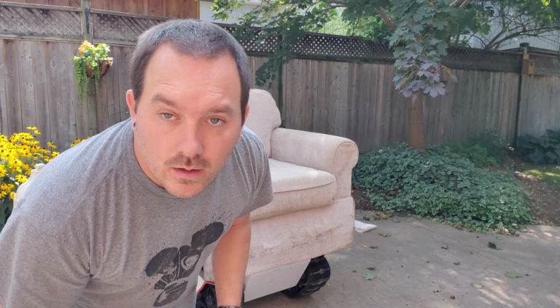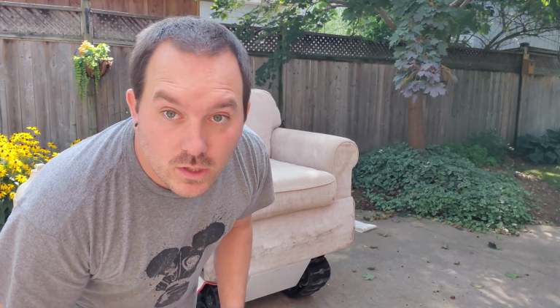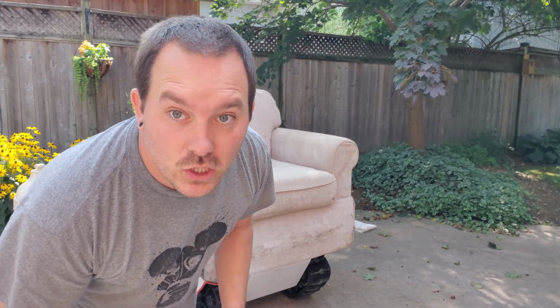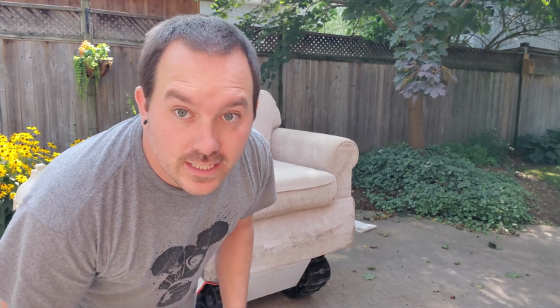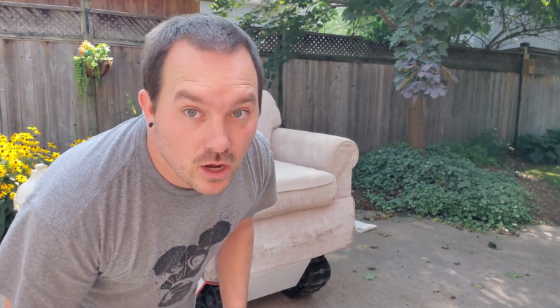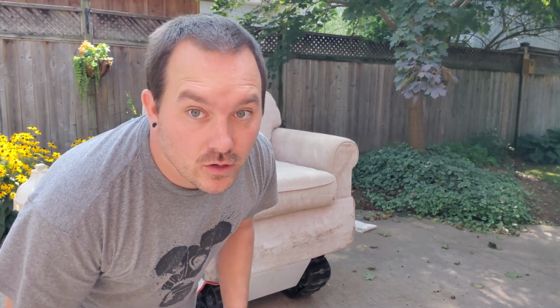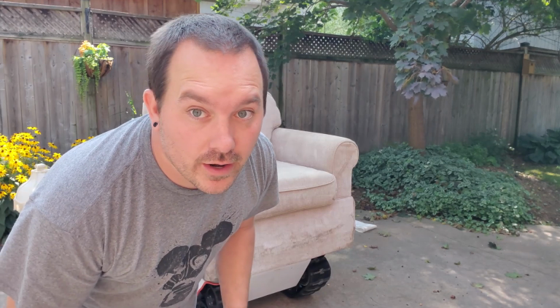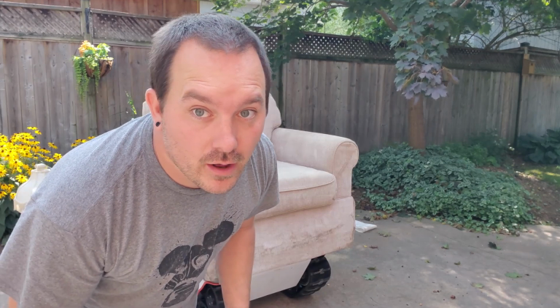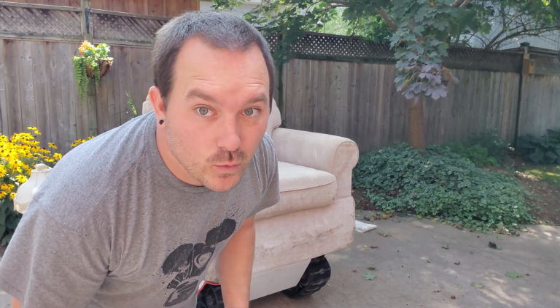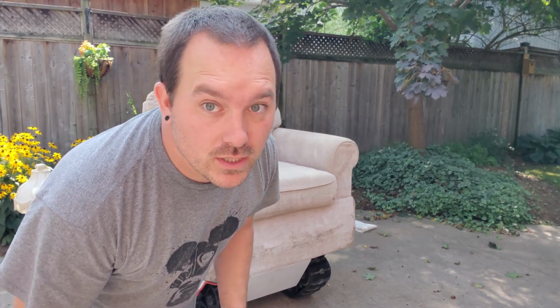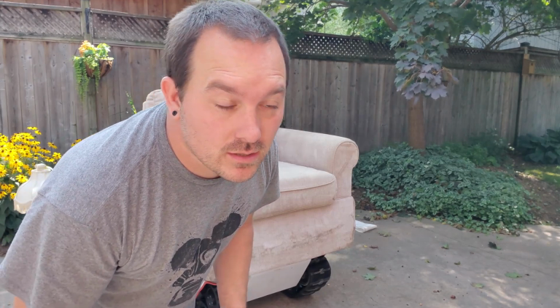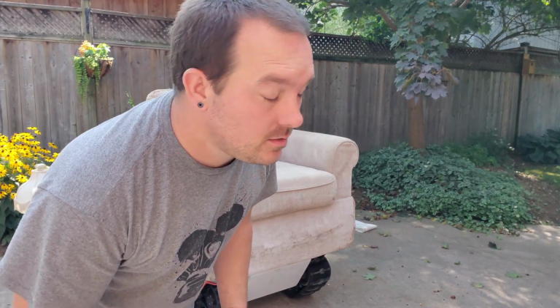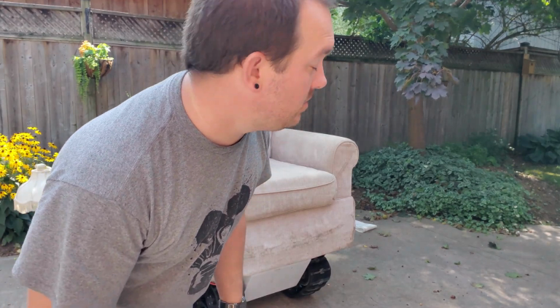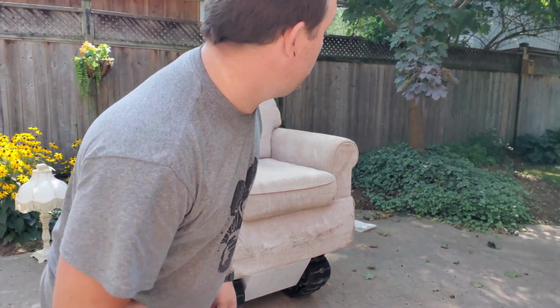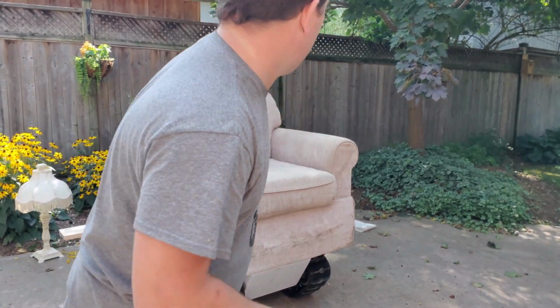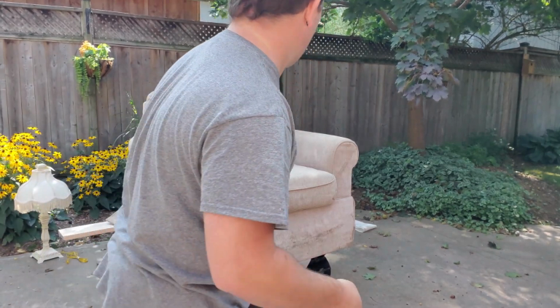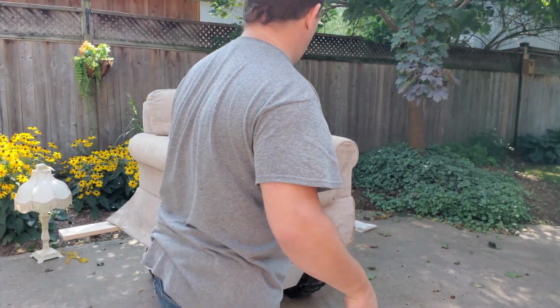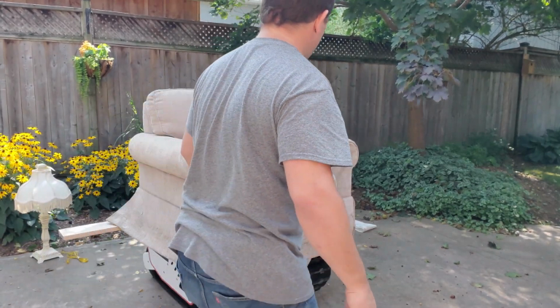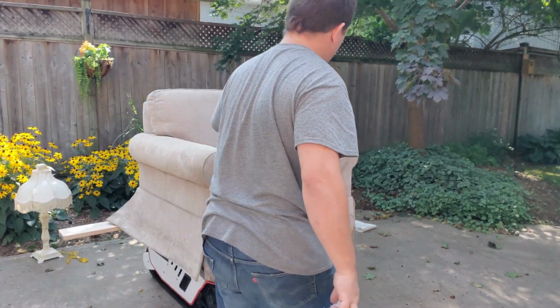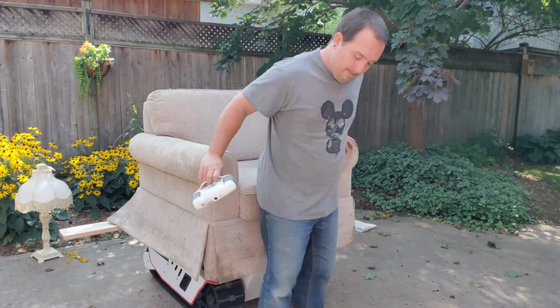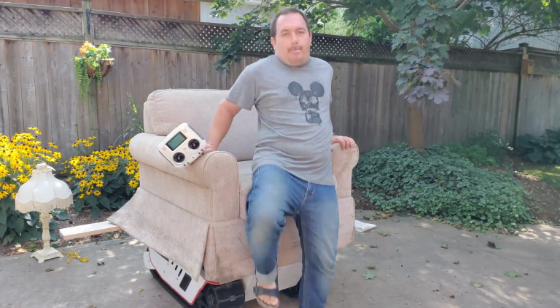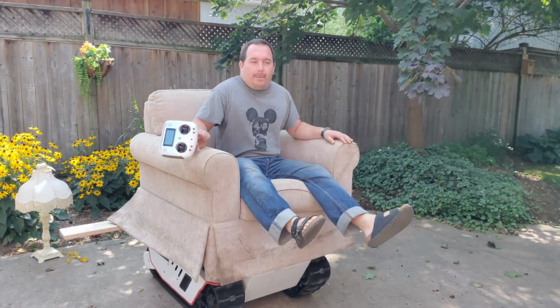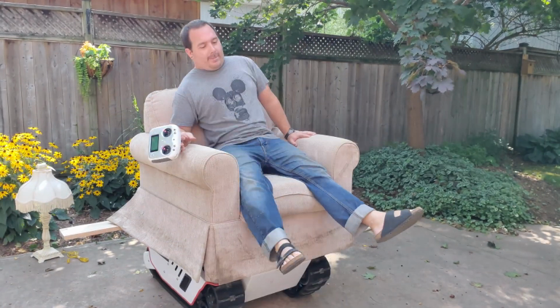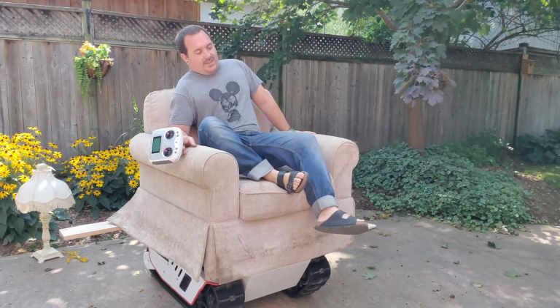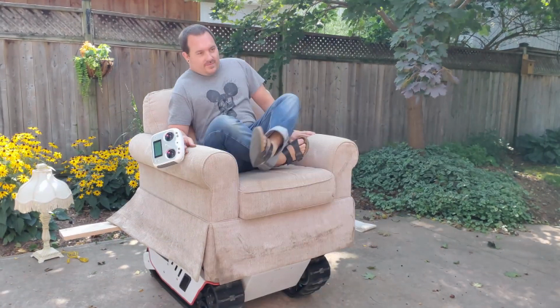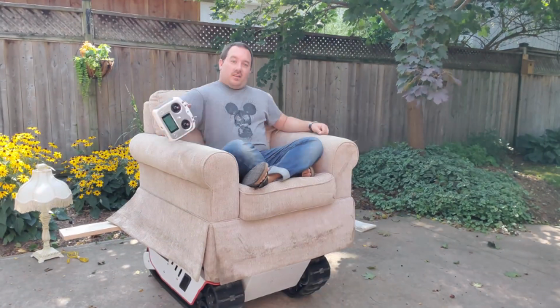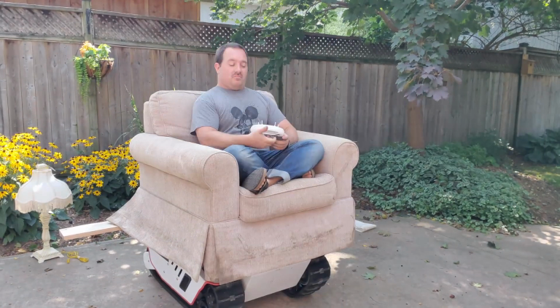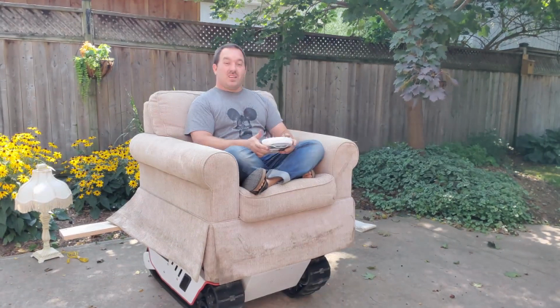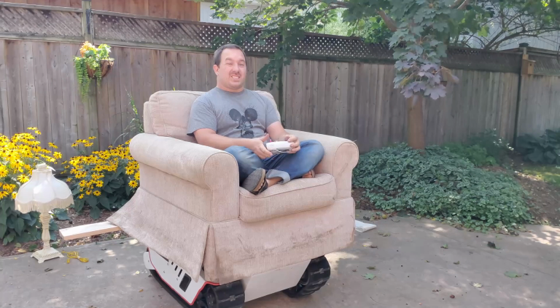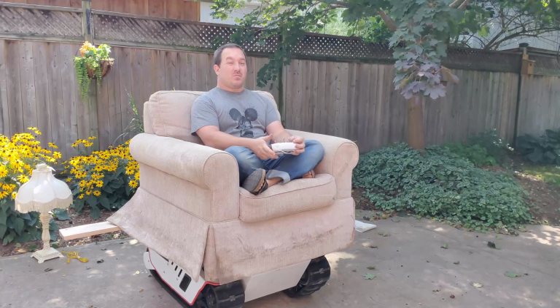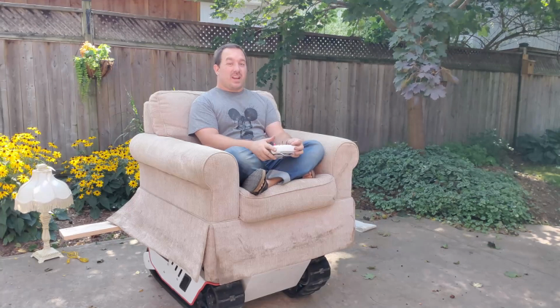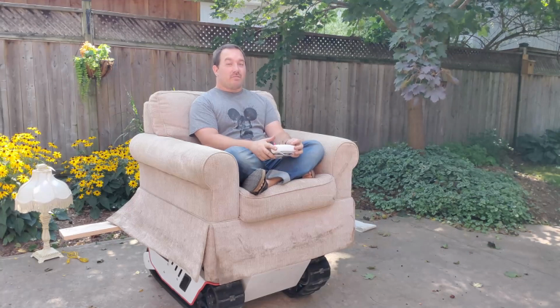It's certainly taller than I thought it was. It's still pretty comfy though.